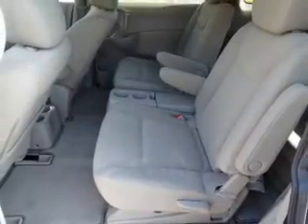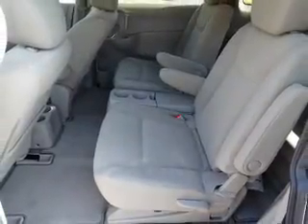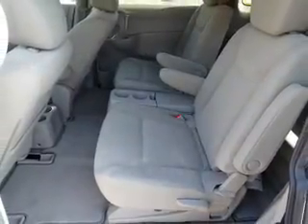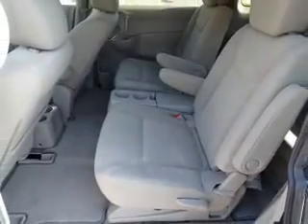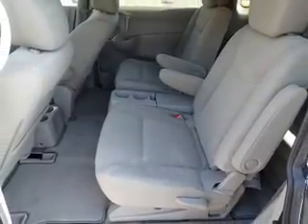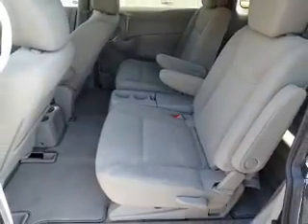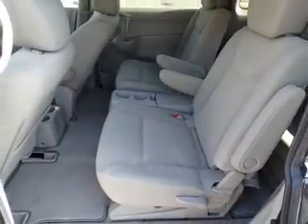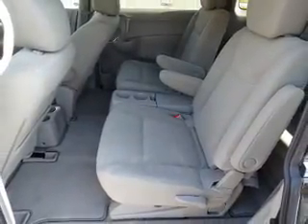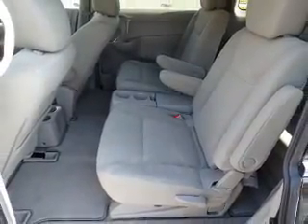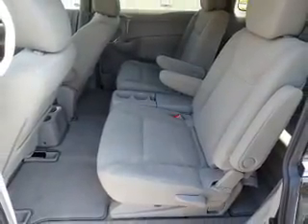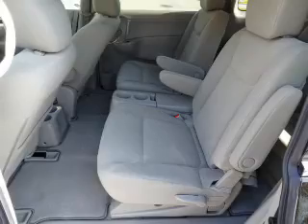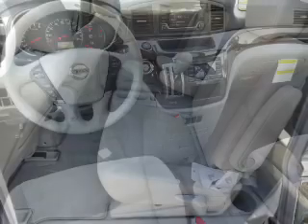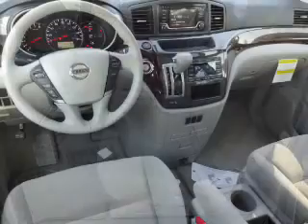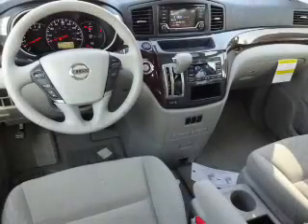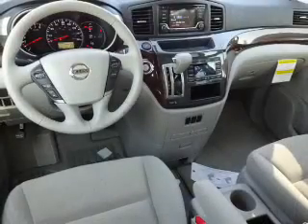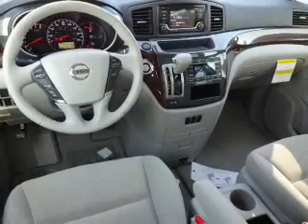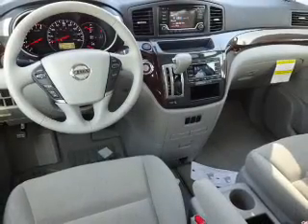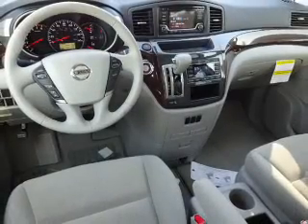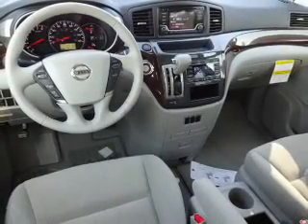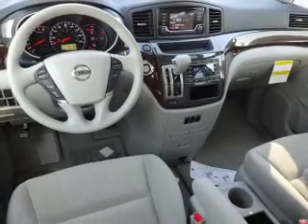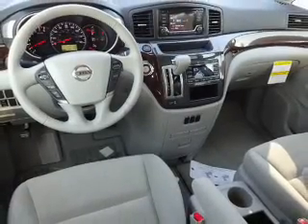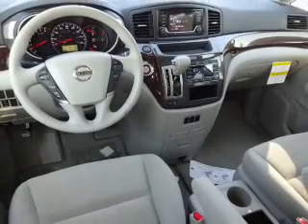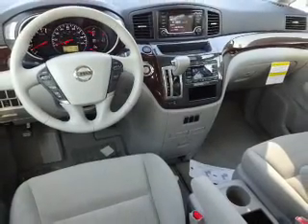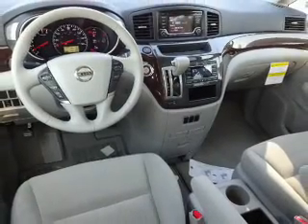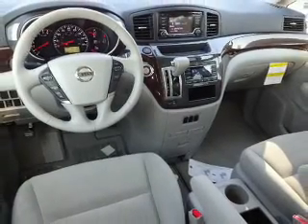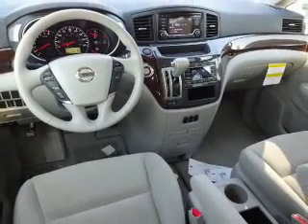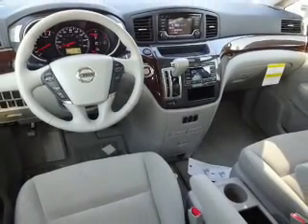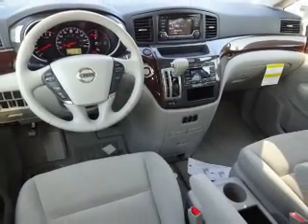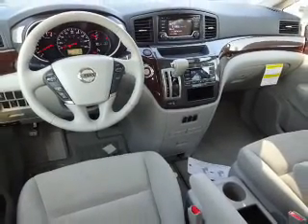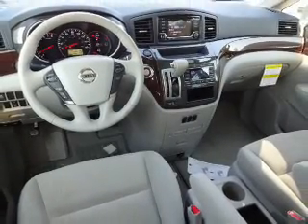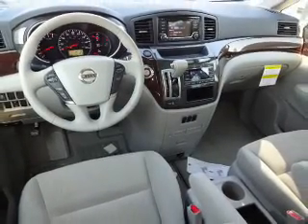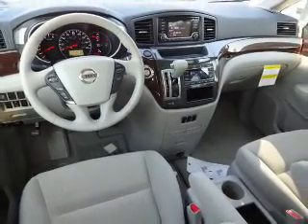A trip computer, power outlet, and air conditioning. Great quality at a great price. Call or click to contact us today.